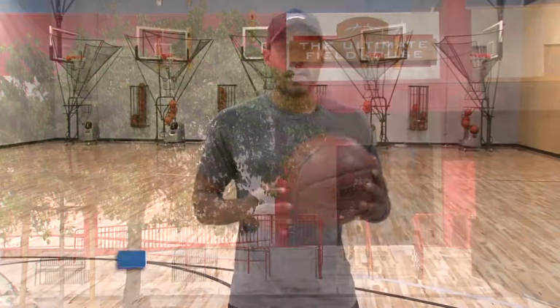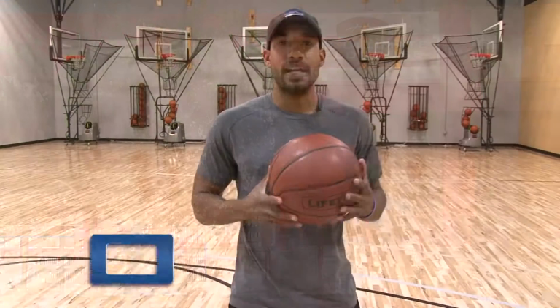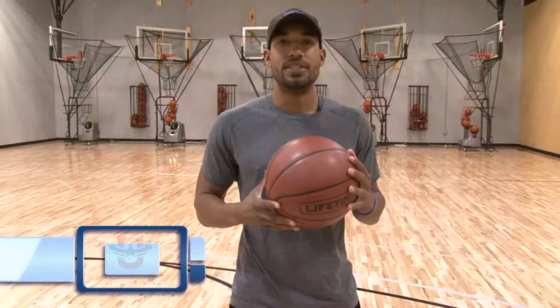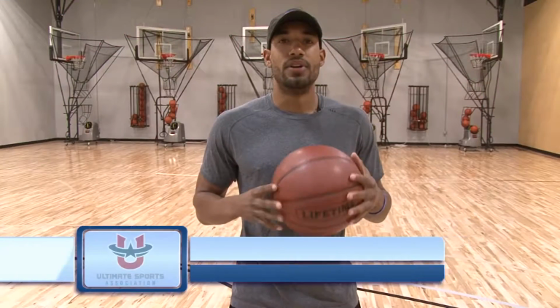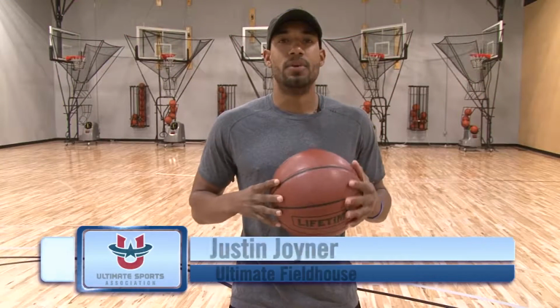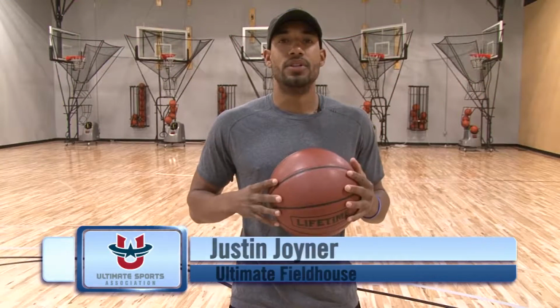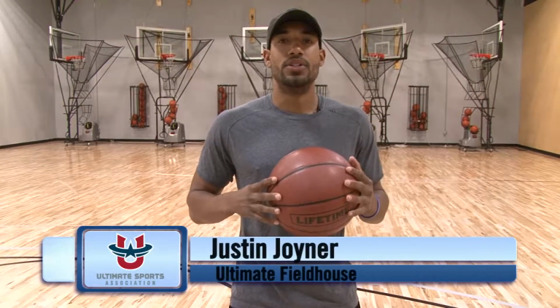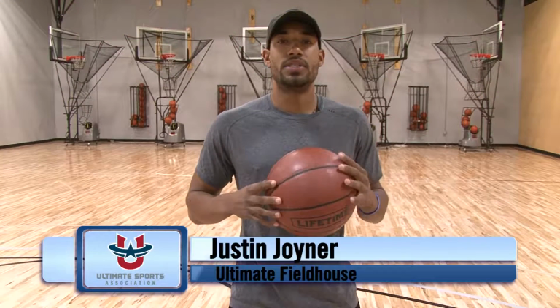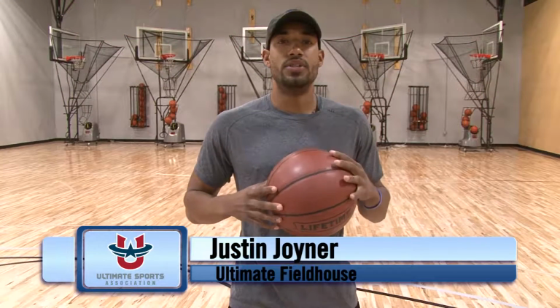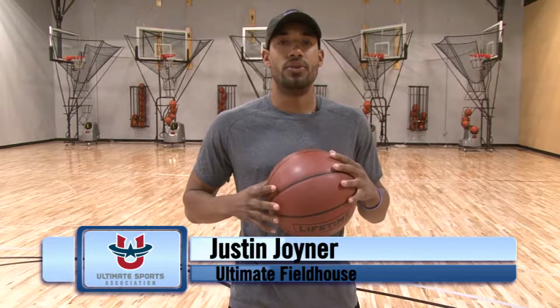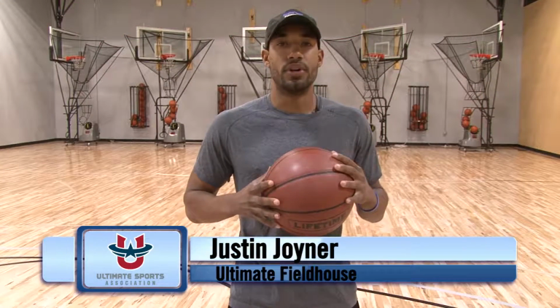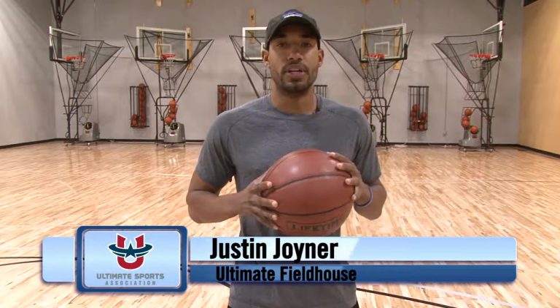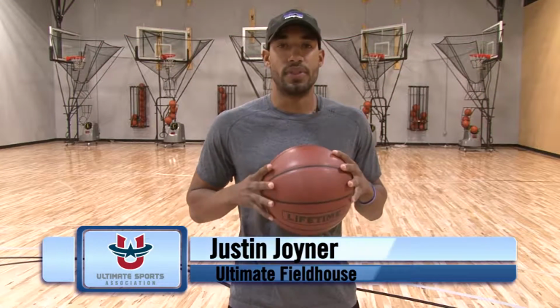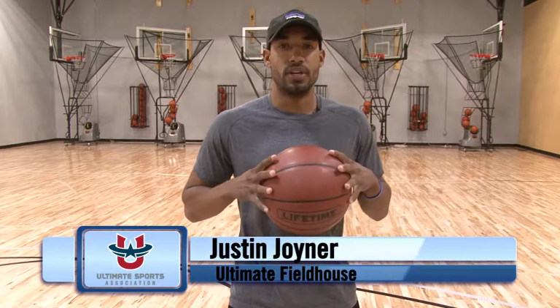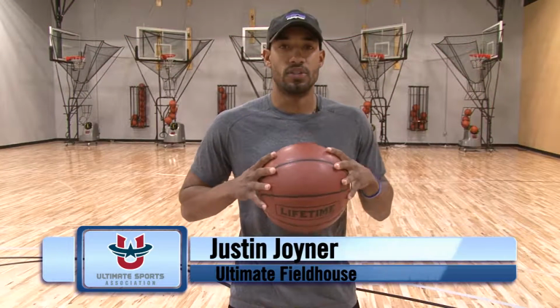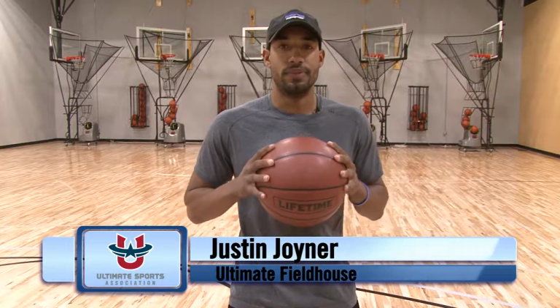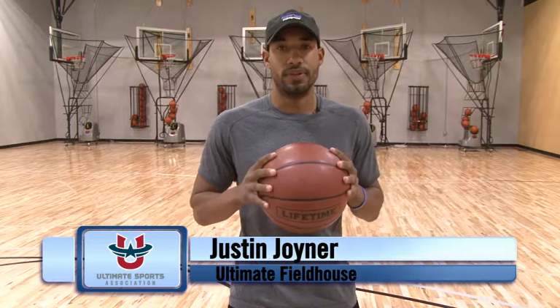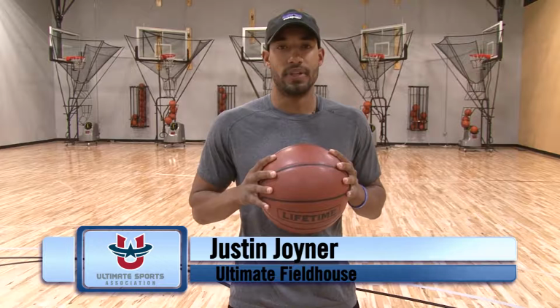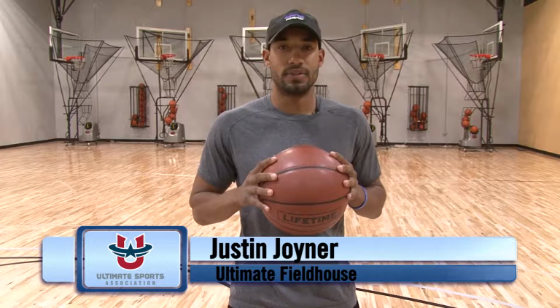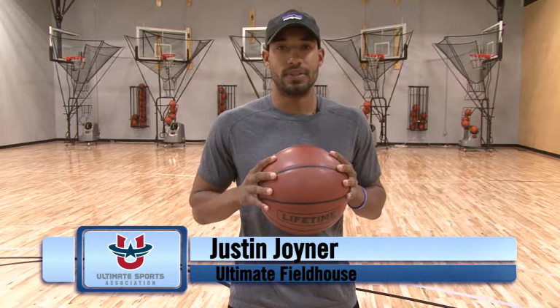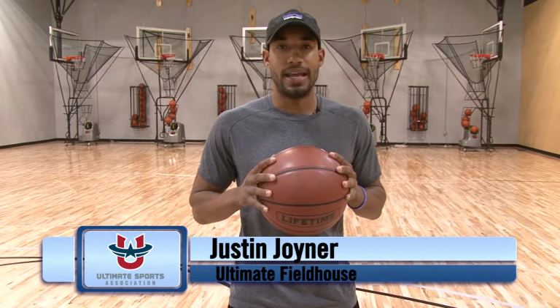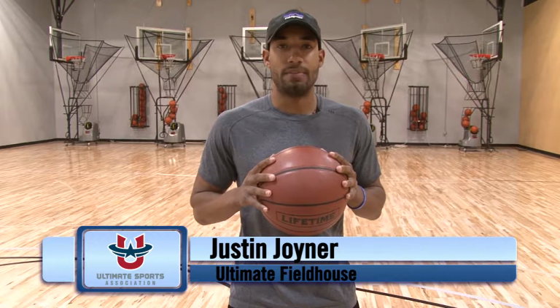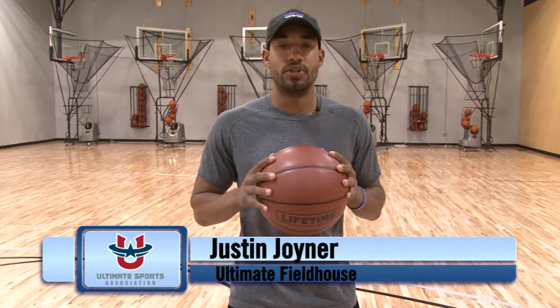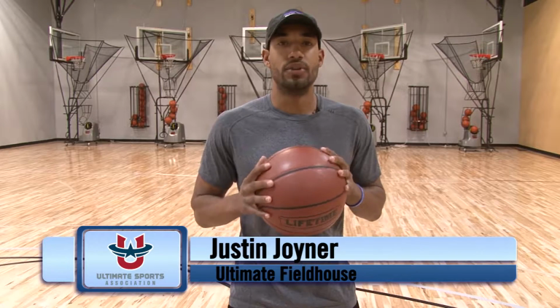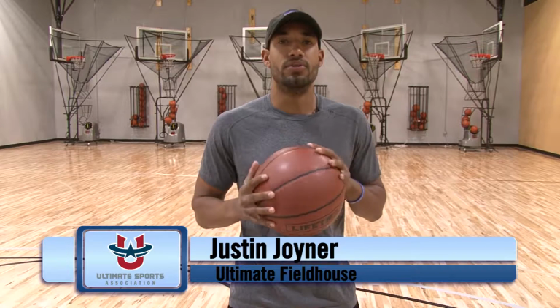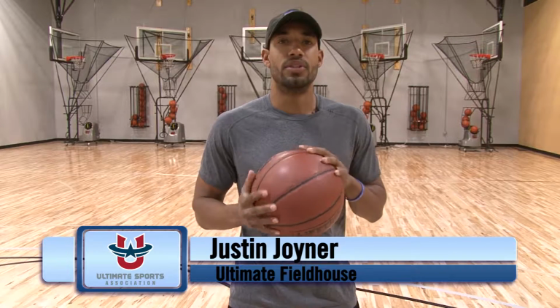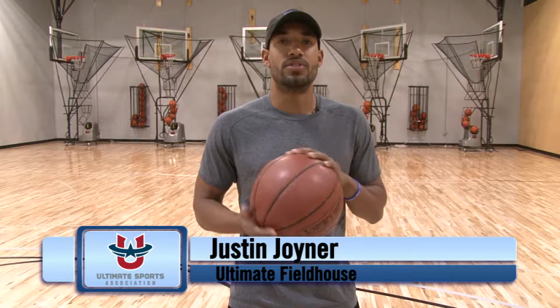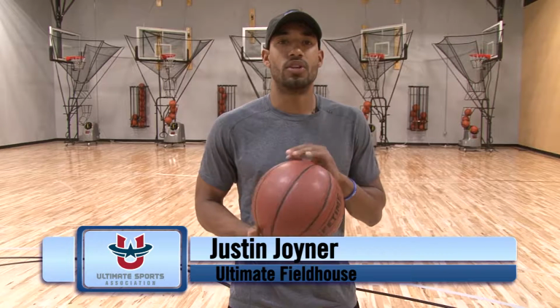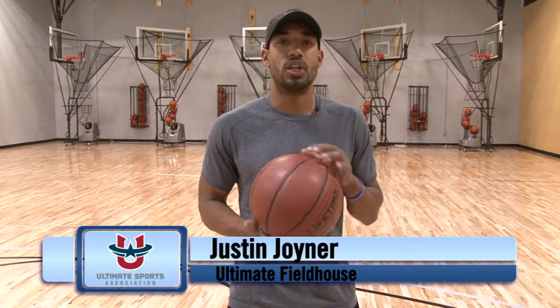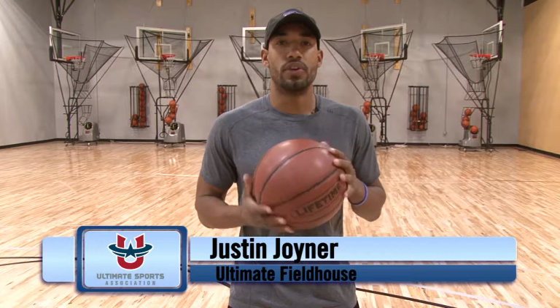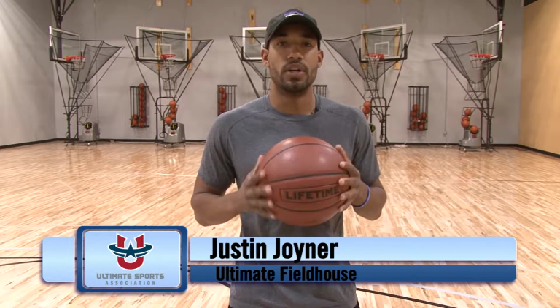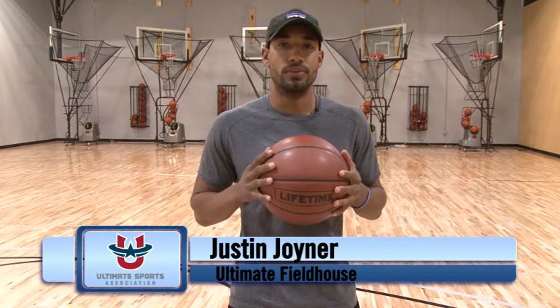How are you guys doing? I'm Justin Joyner here with the Ultimate Fieldhouse. Today I'm going to show you a drill called Clear the Cone.